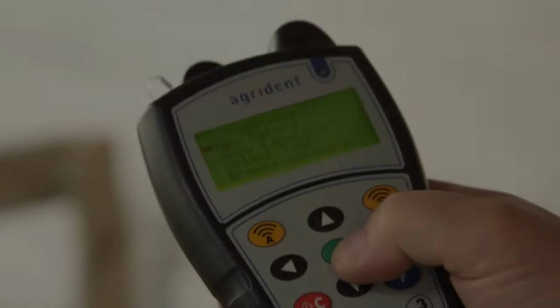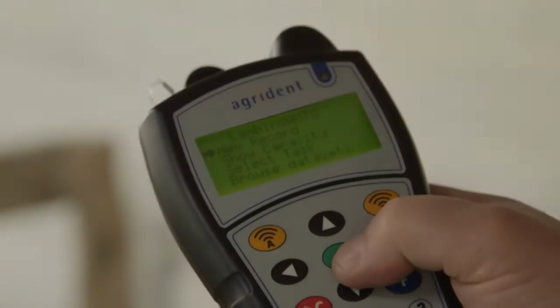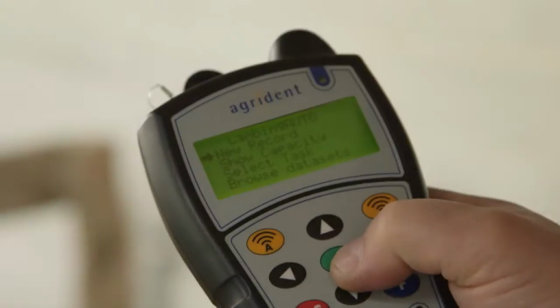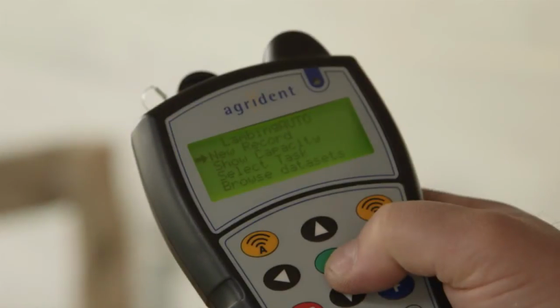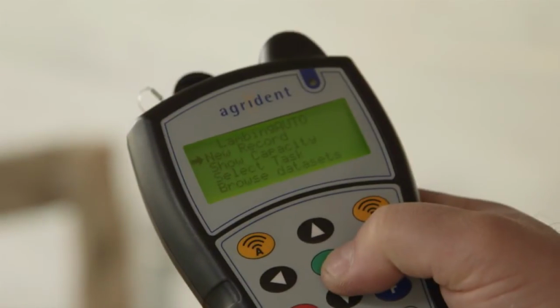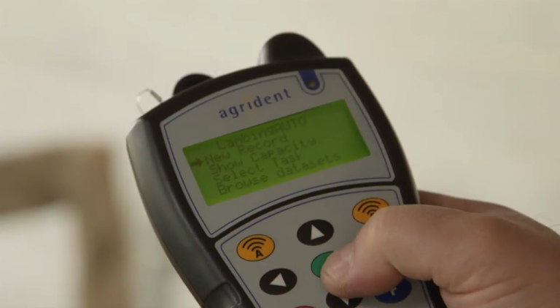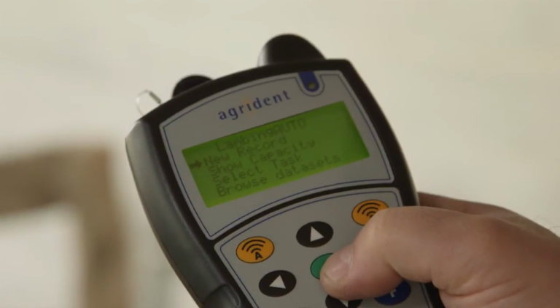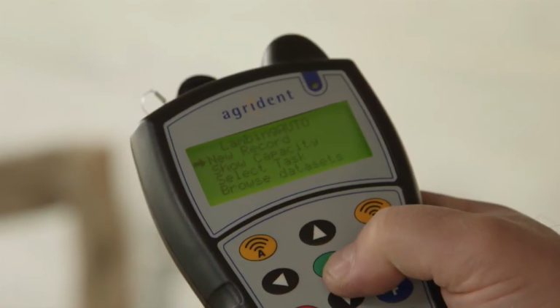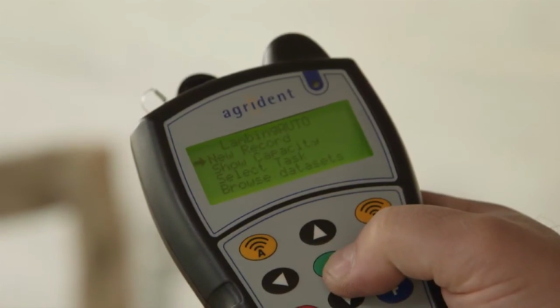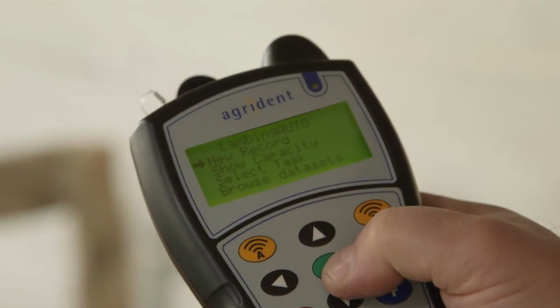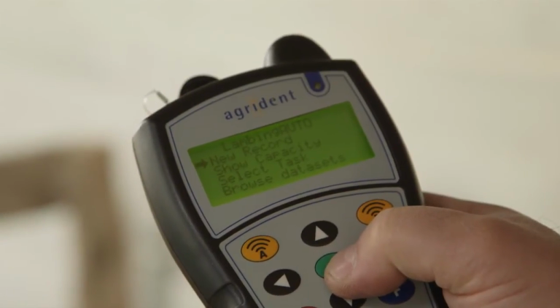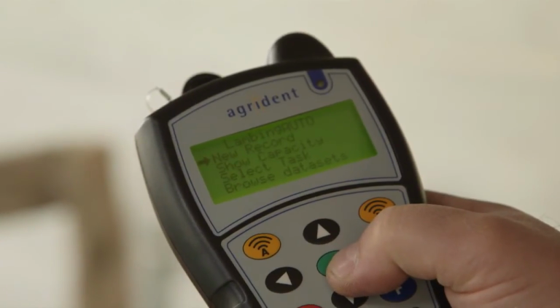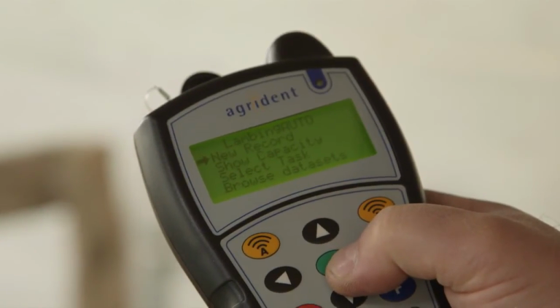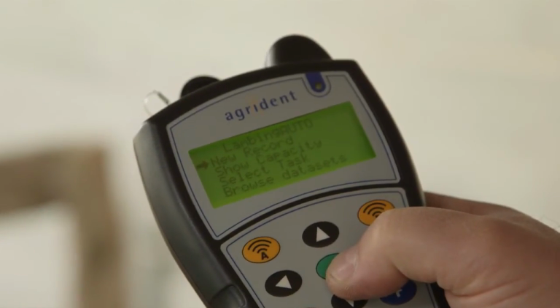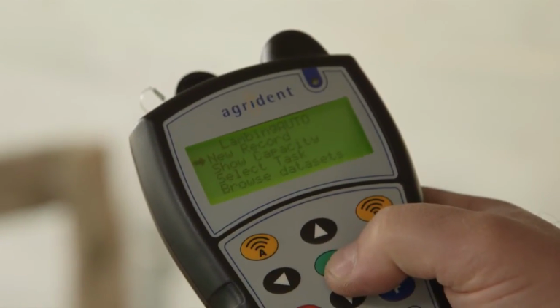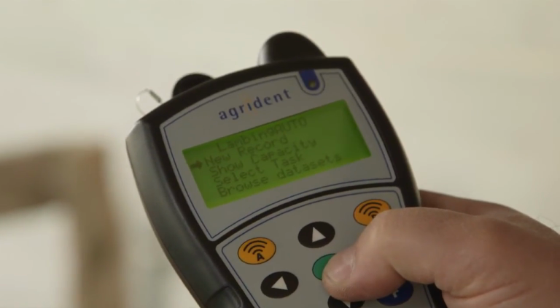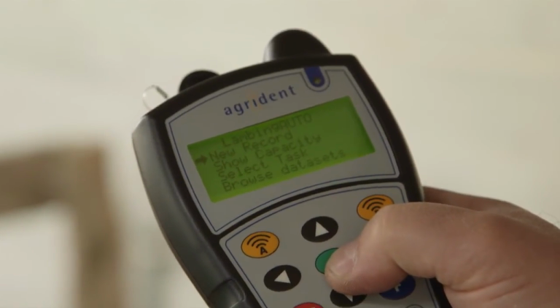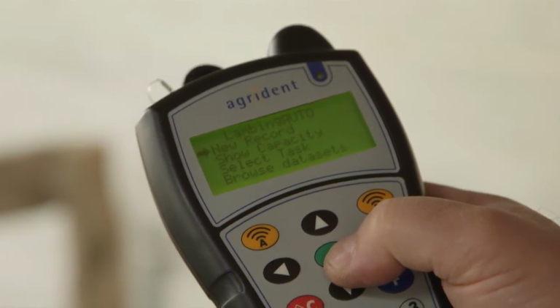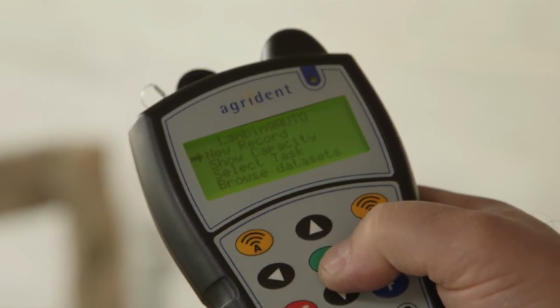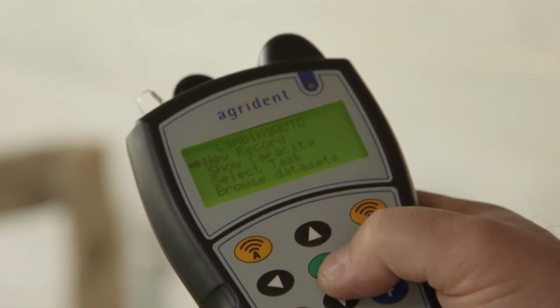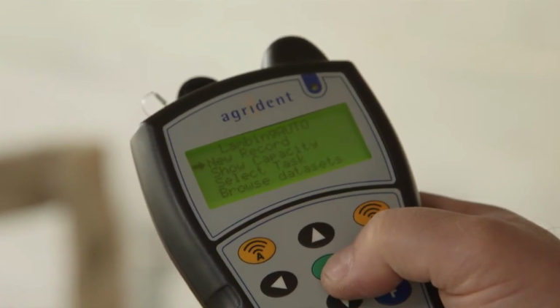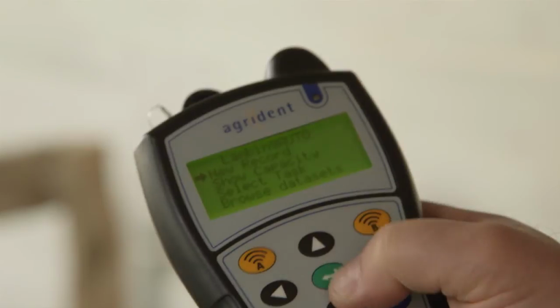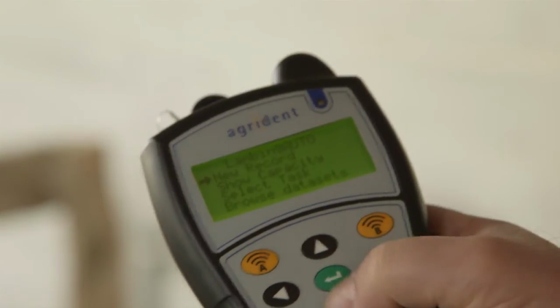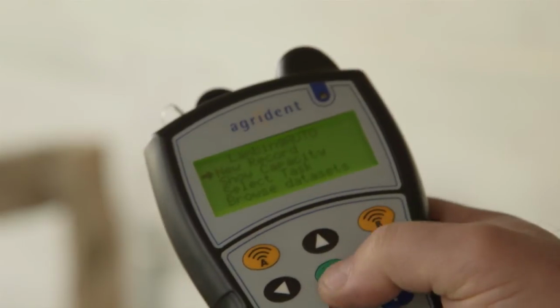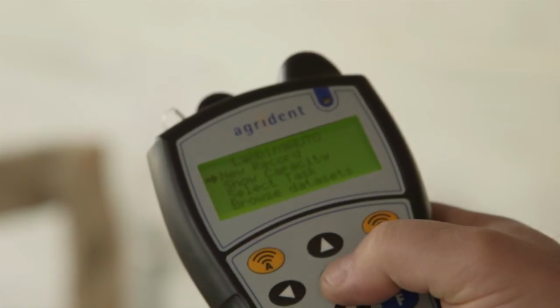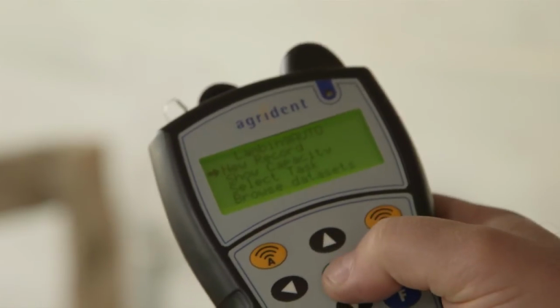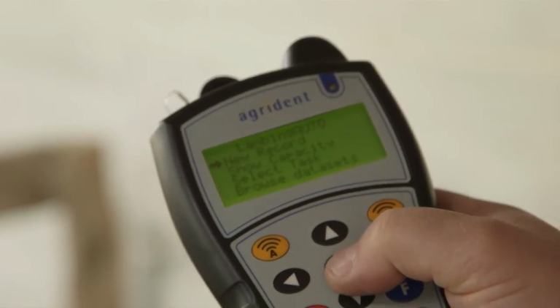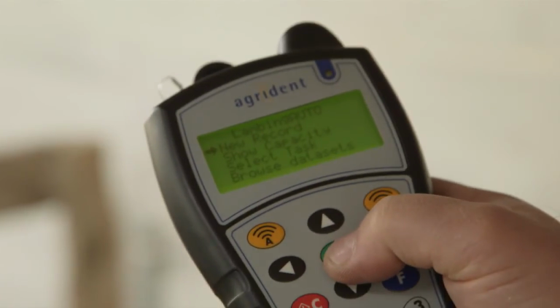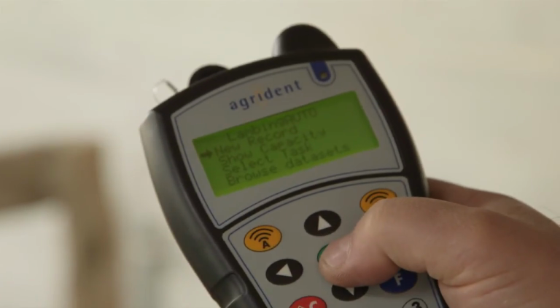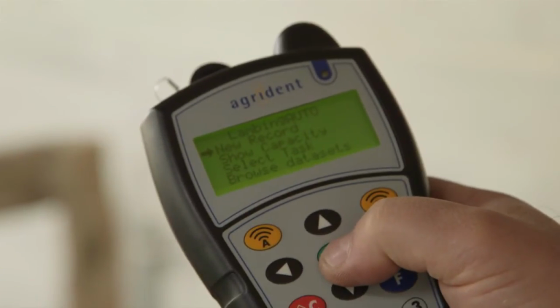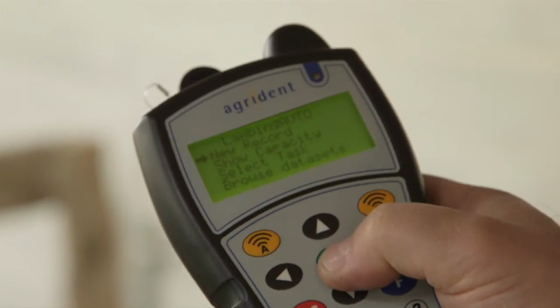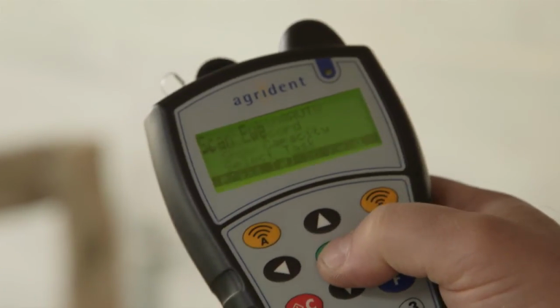This is a basic lambing record on the Agrident APR500. We're in the lambing task, and we hit the green button to start a new record.